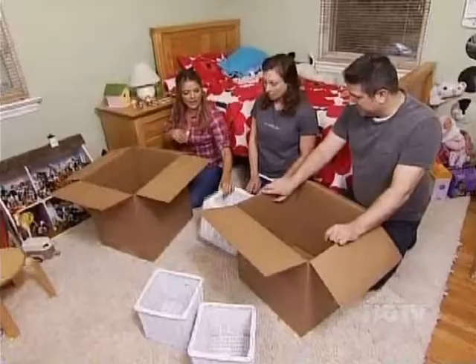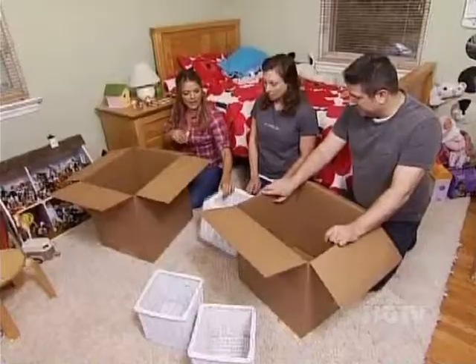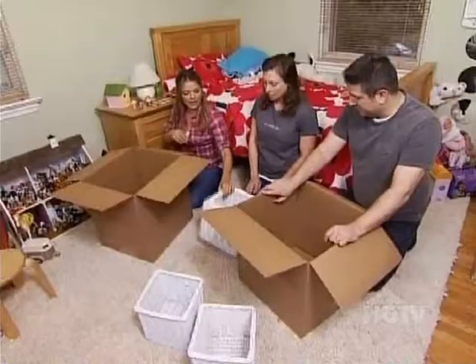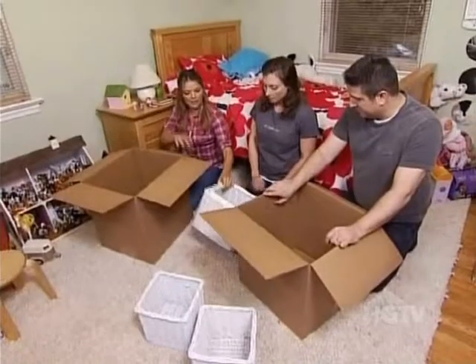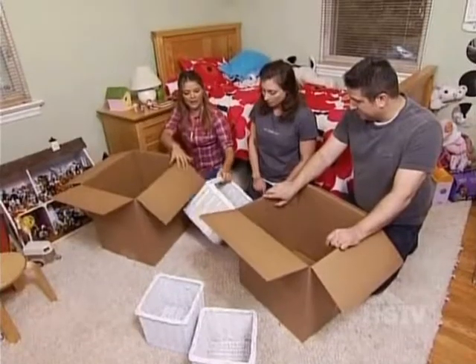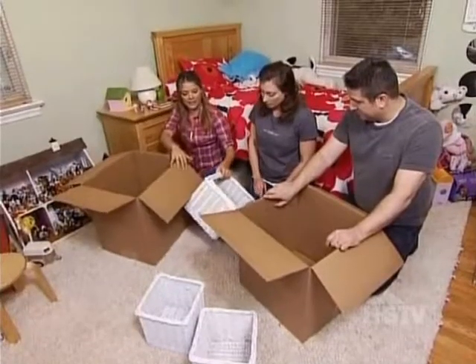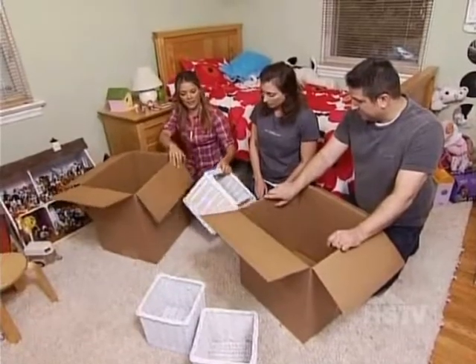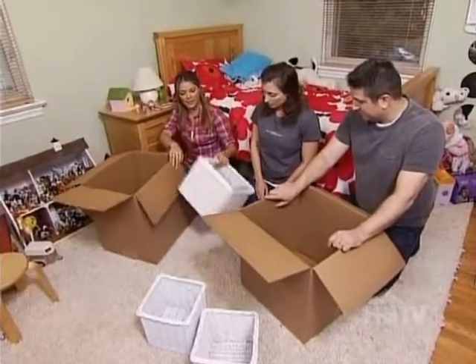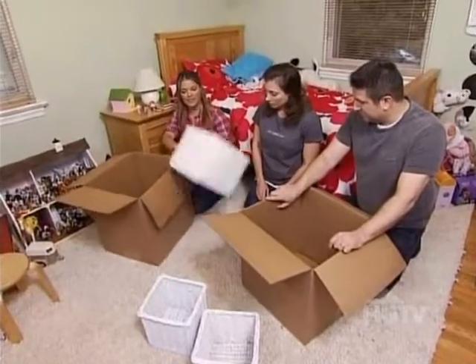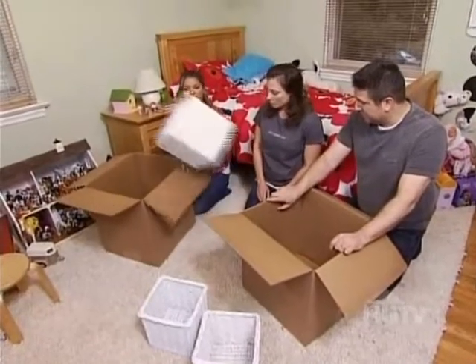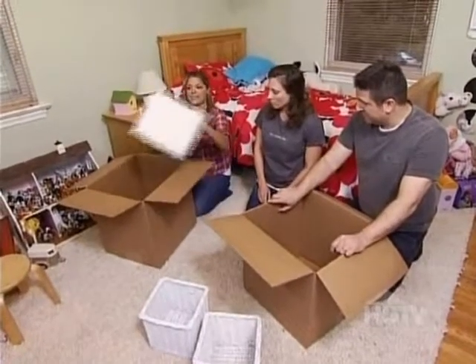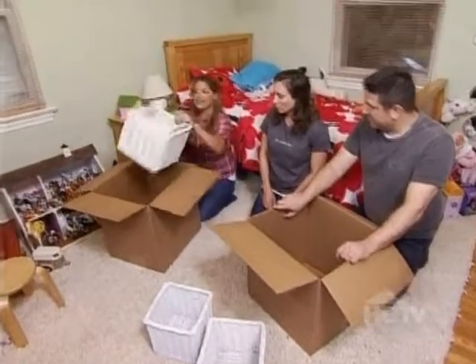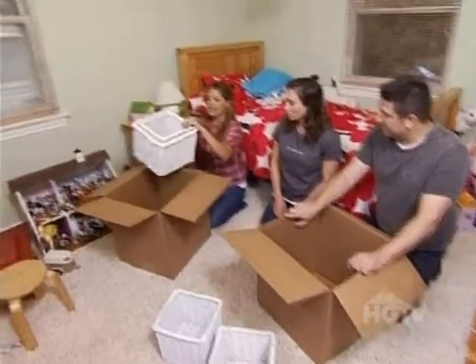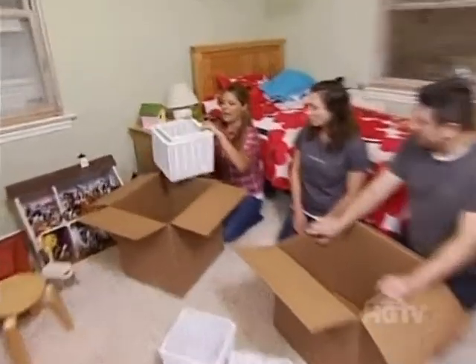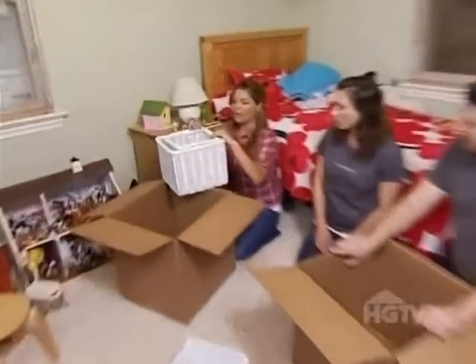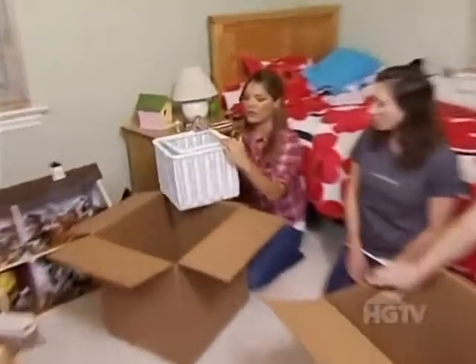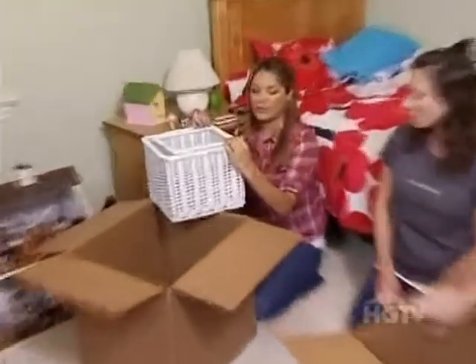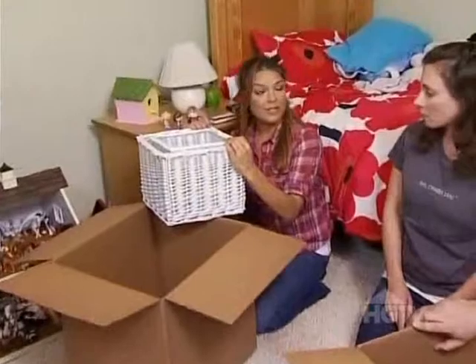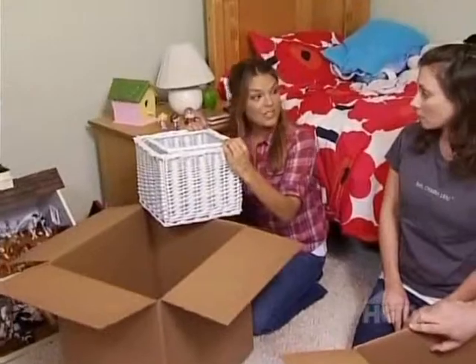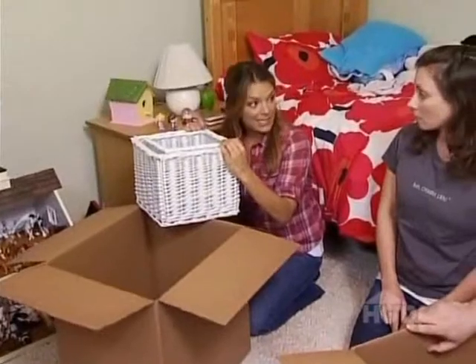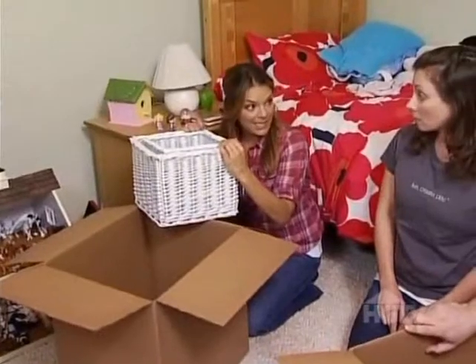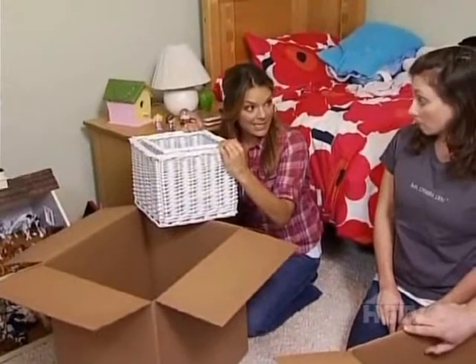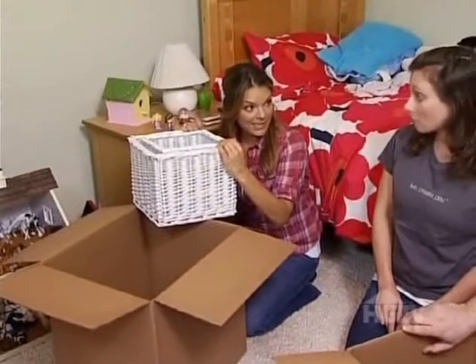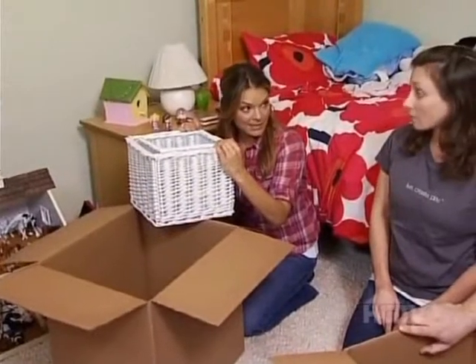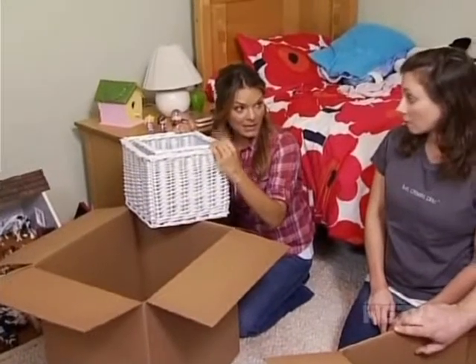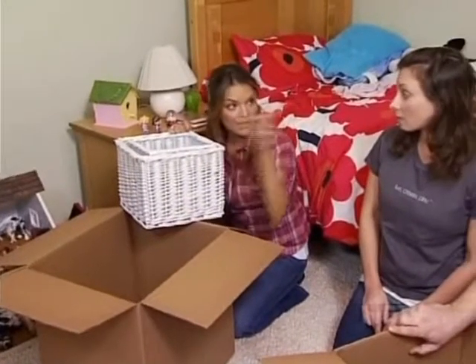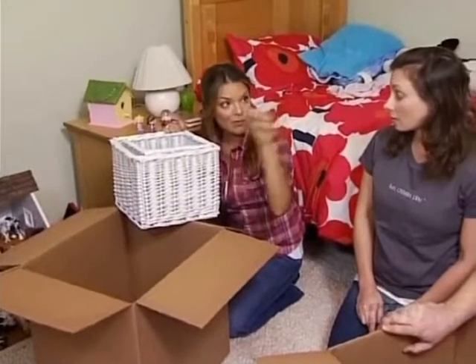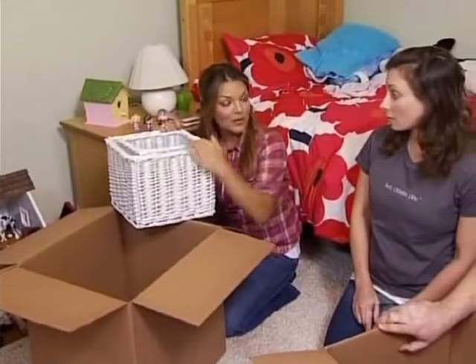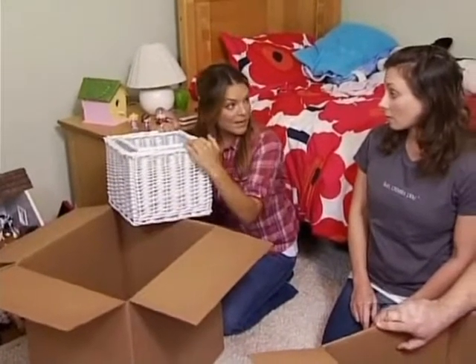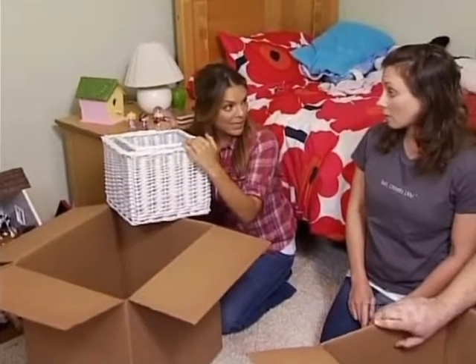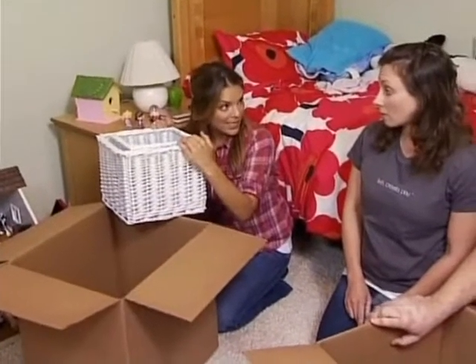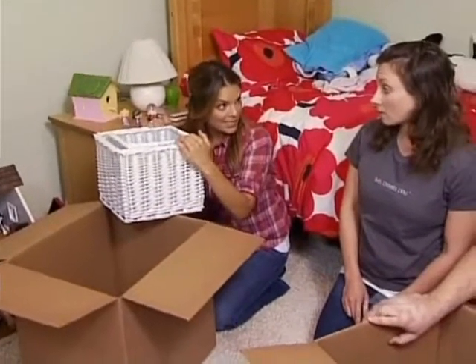I bought these wicker baskets to hold the toys she does need to play with, and we'll put them on the bookcase to keep things tidy but functional.